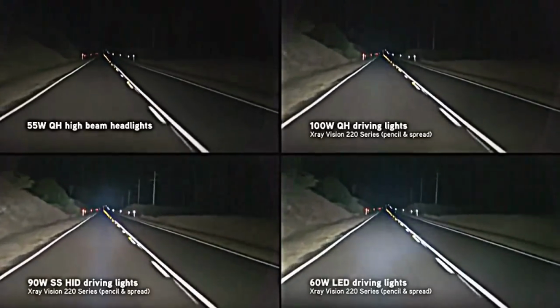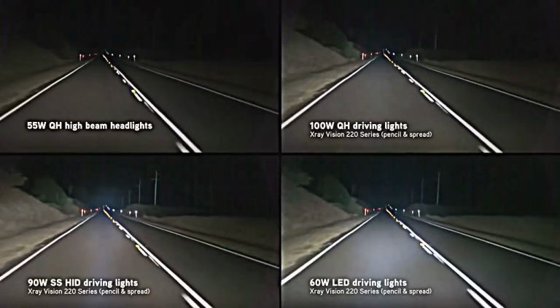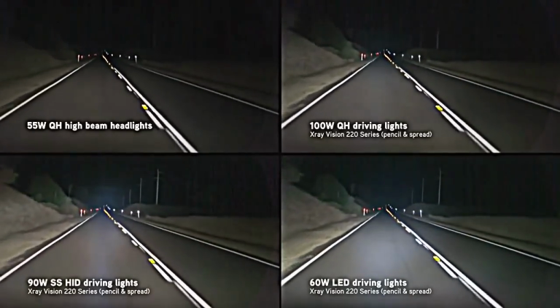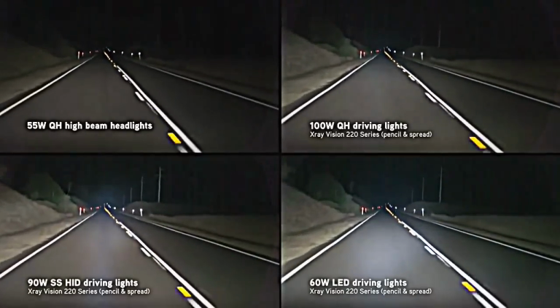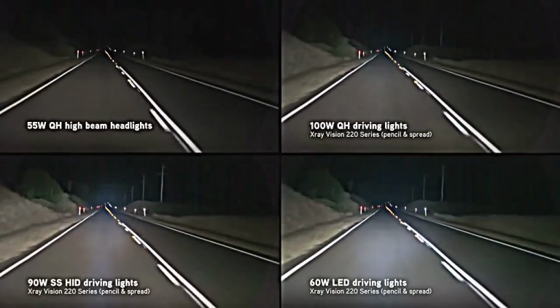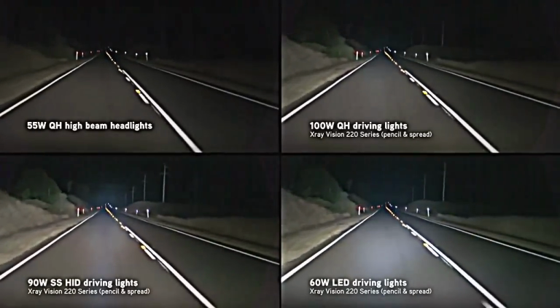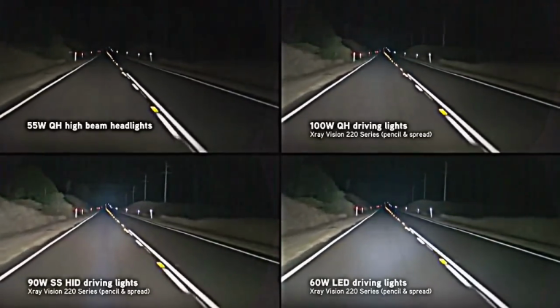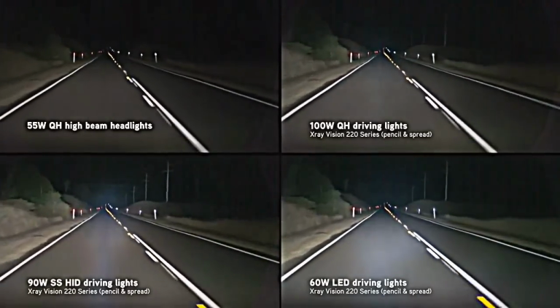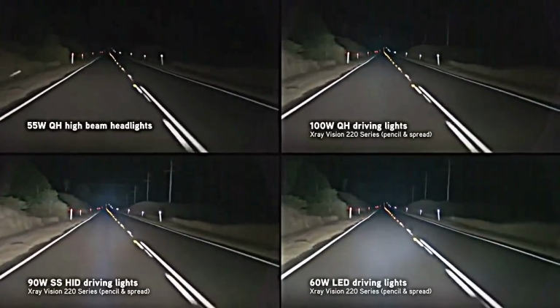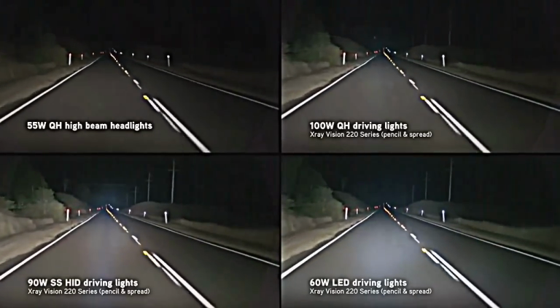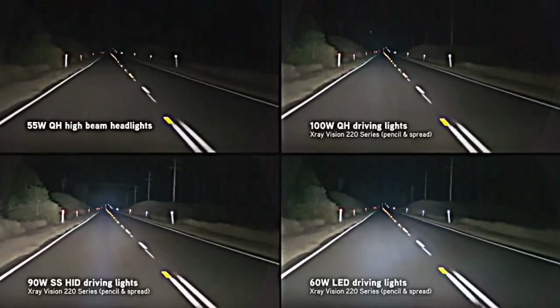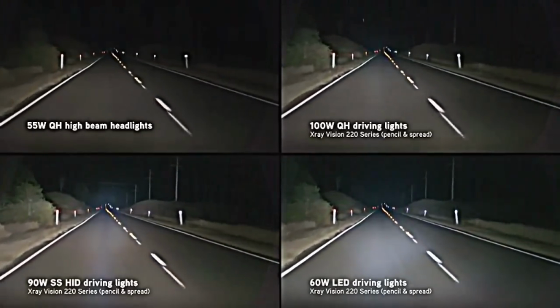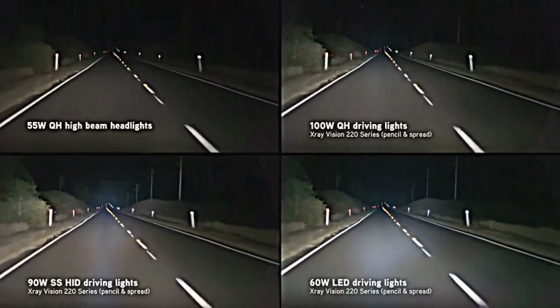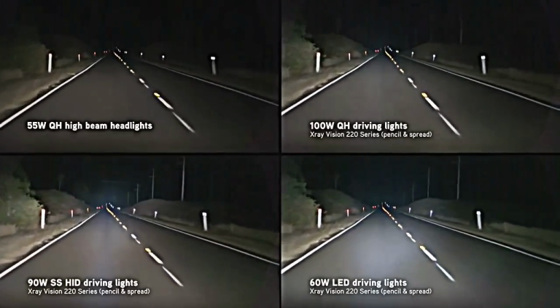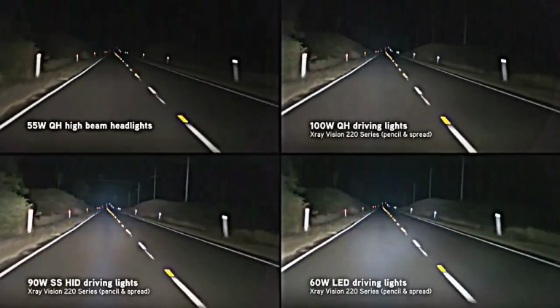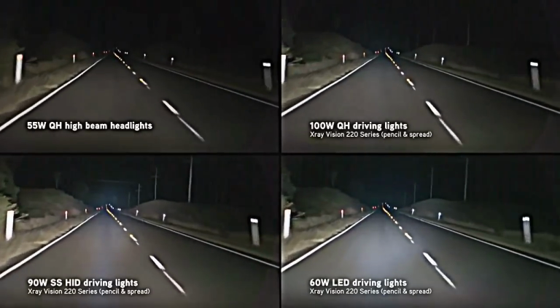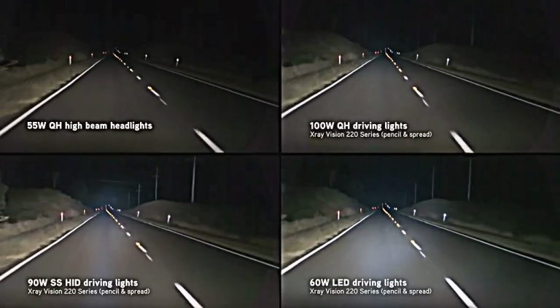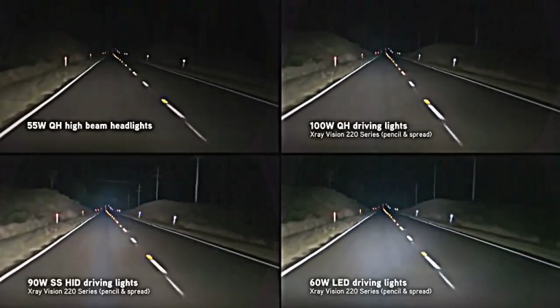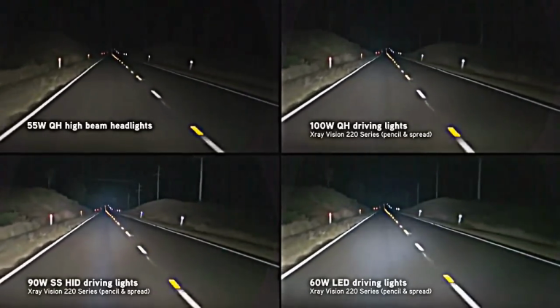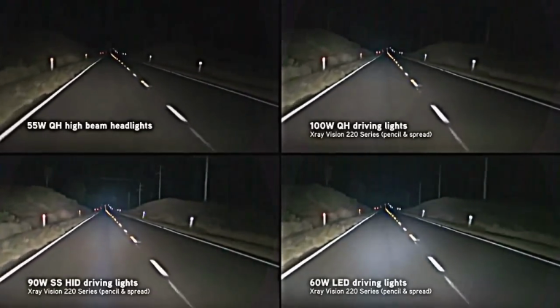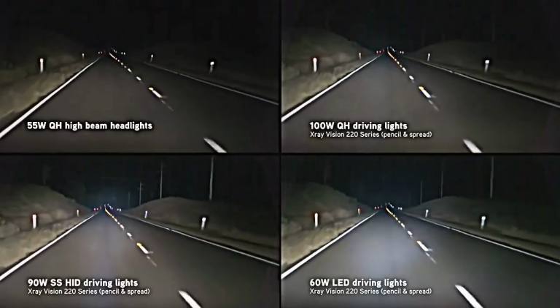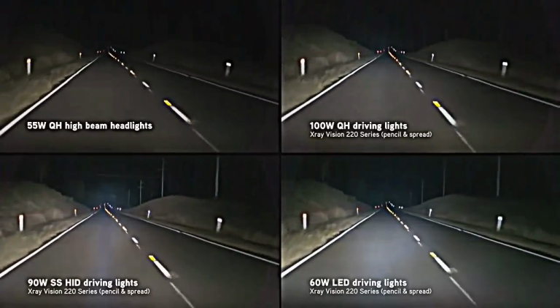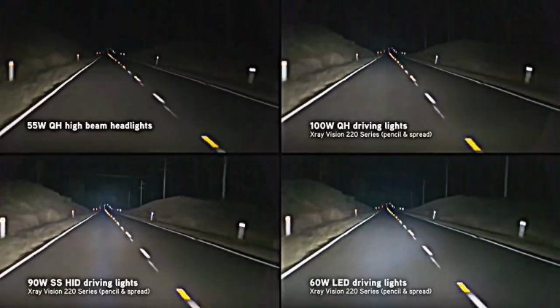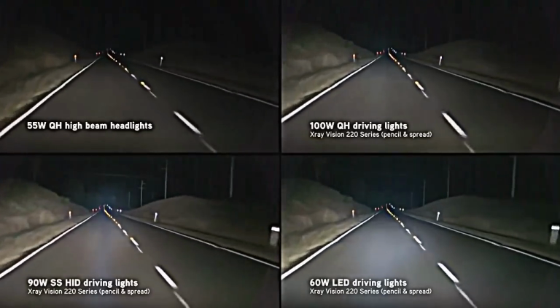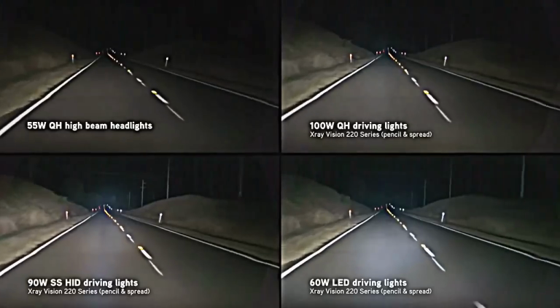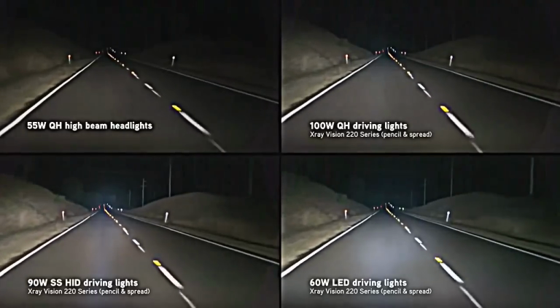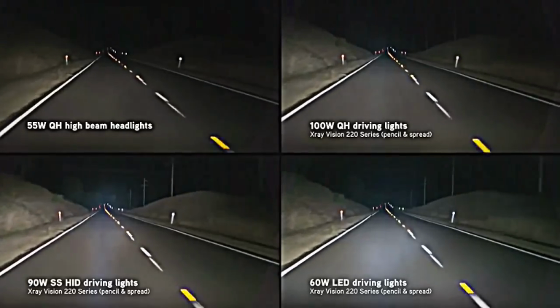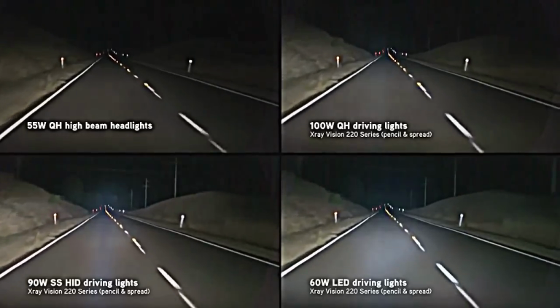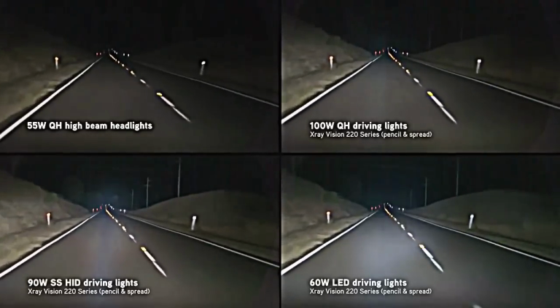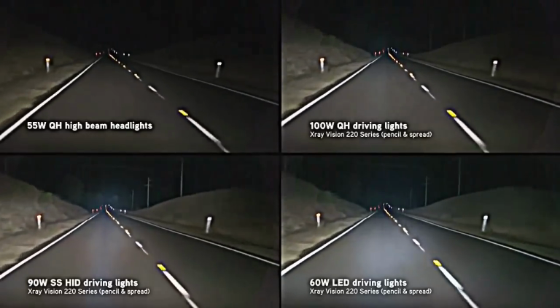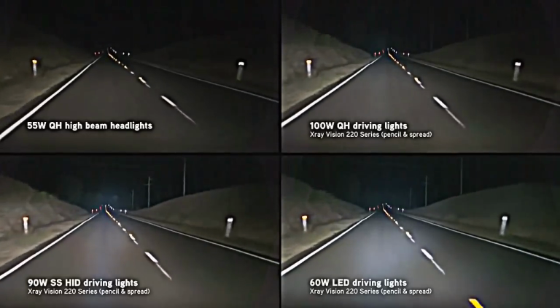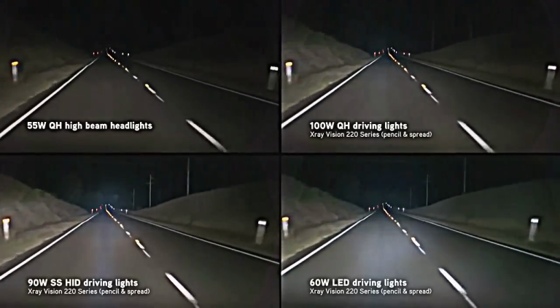Here on the highway is where the HIDs really come into their own, providing powerful beams of light as far as the eye can see.